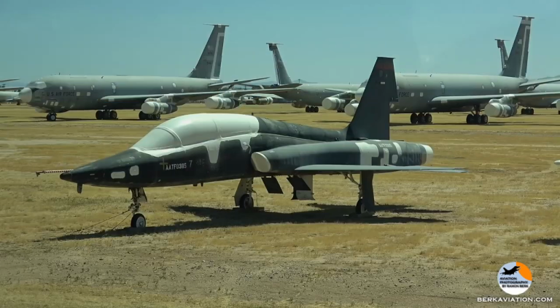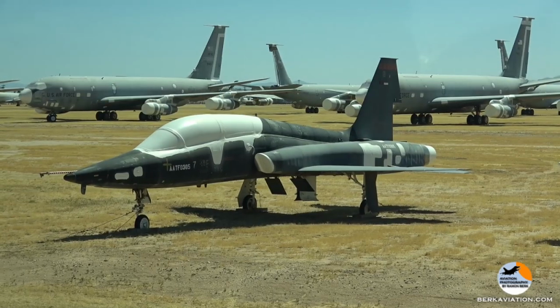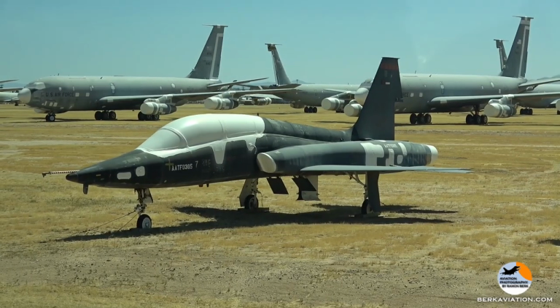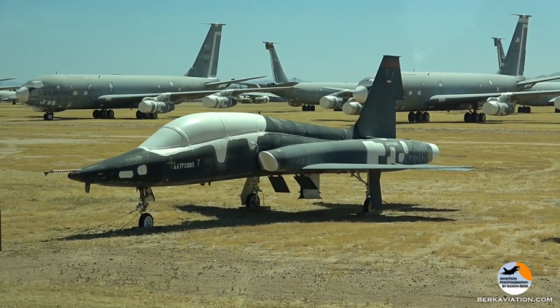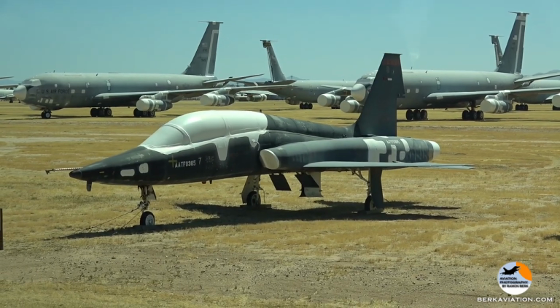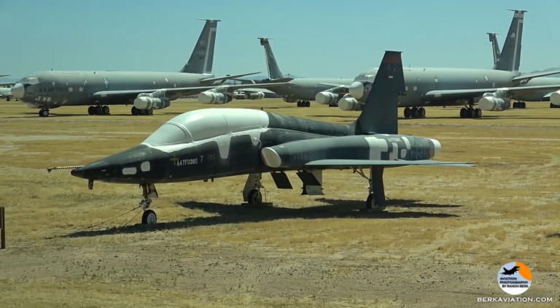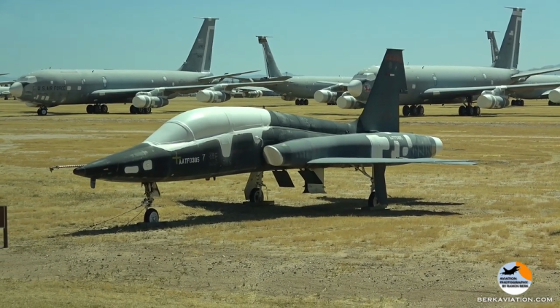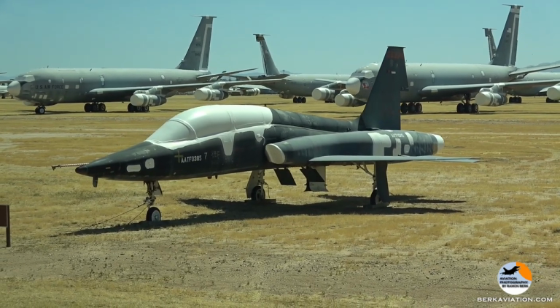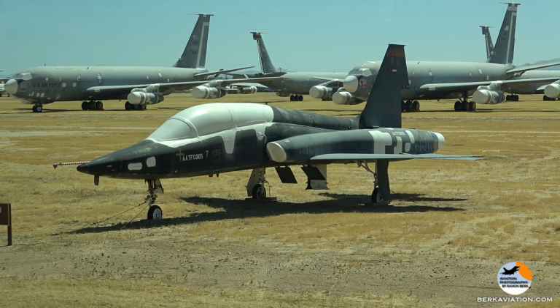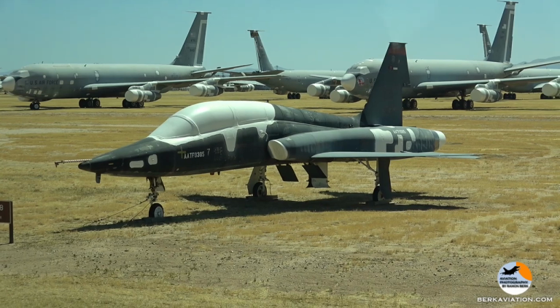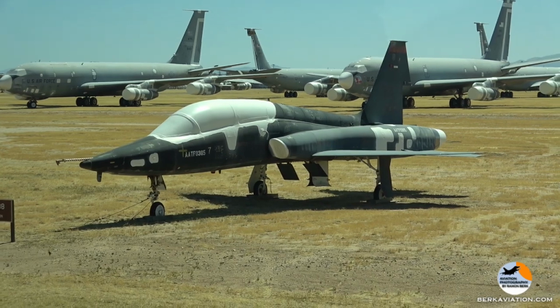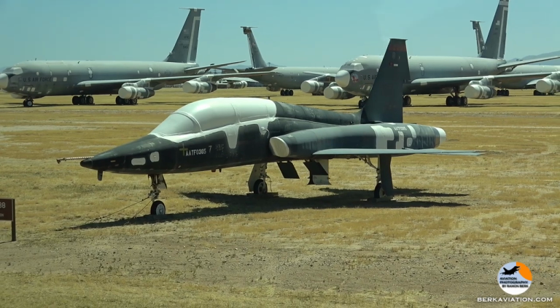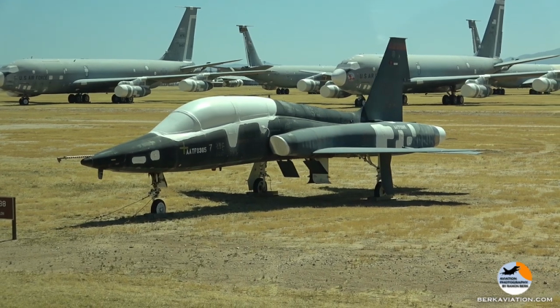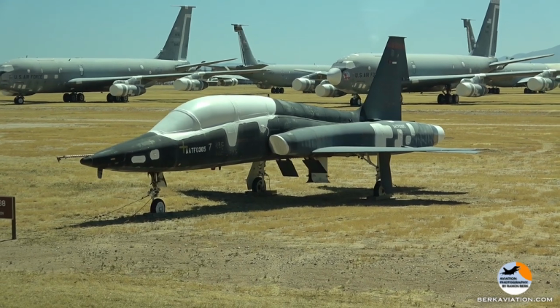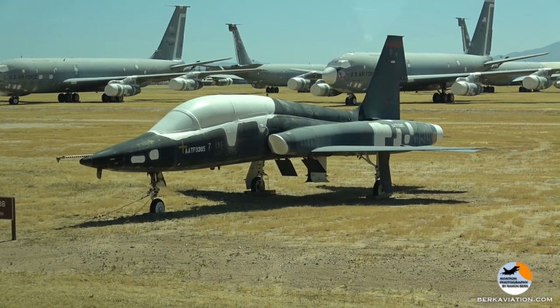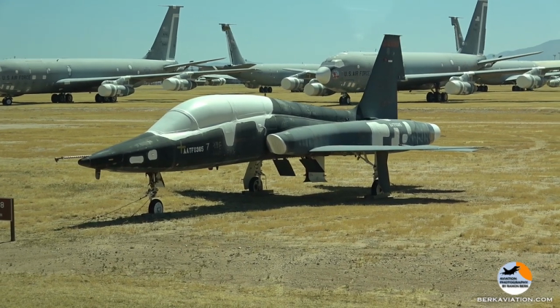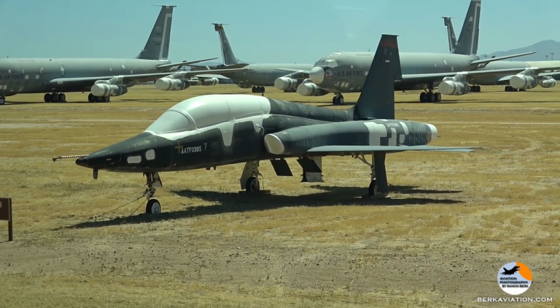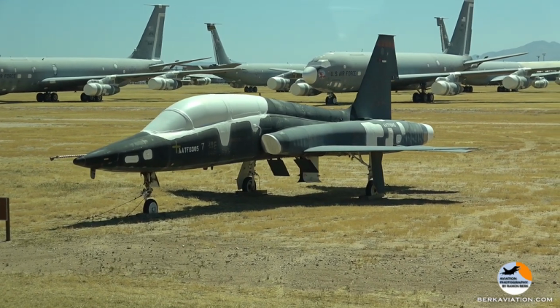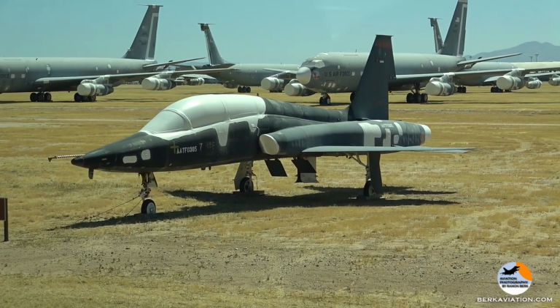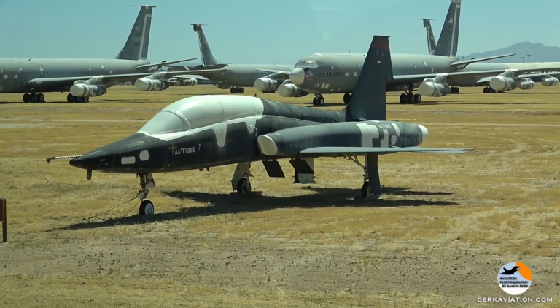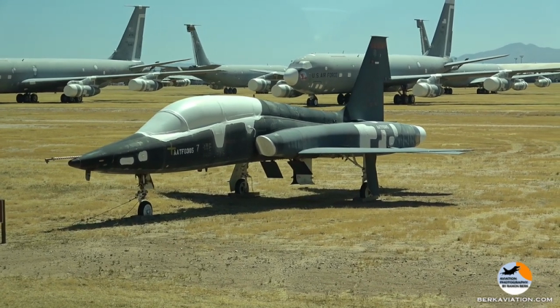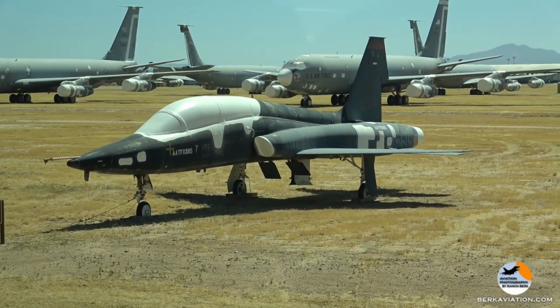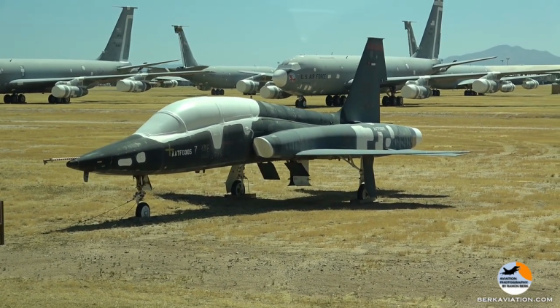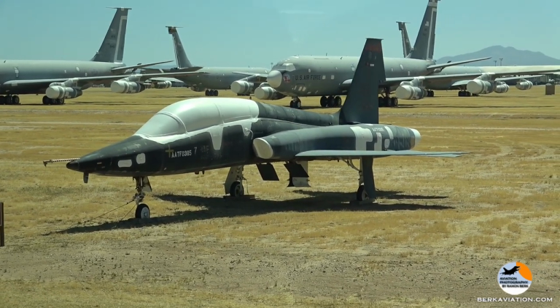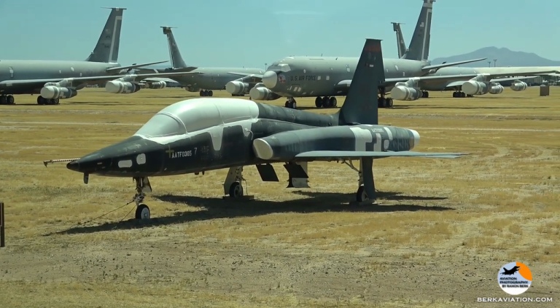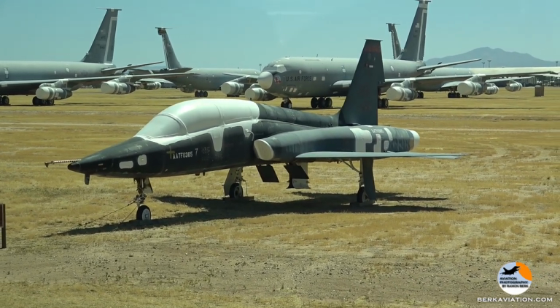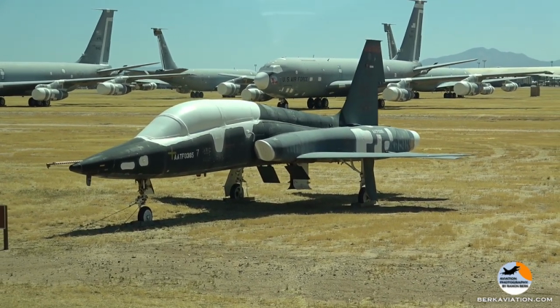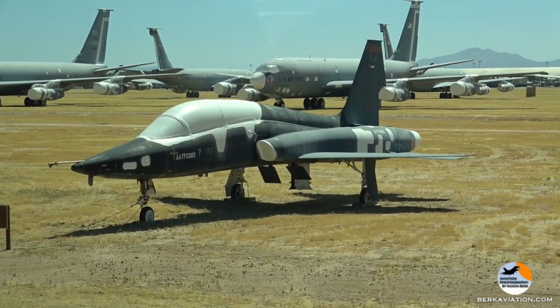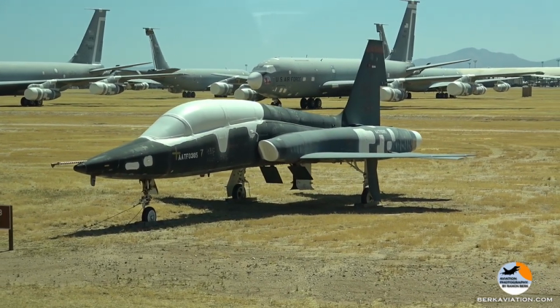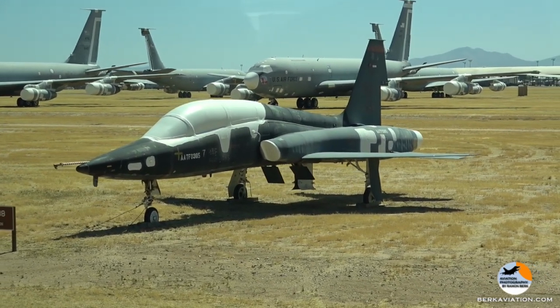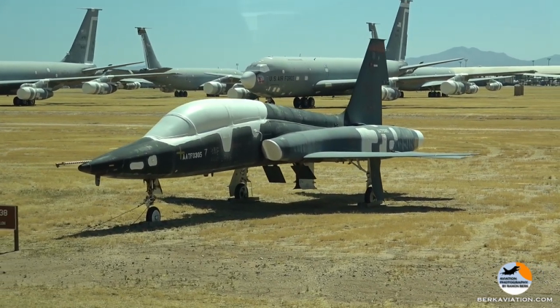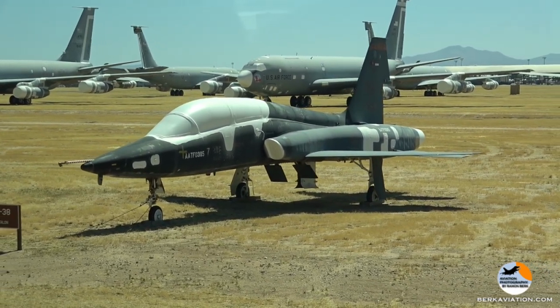Advanced jet trainers are still very much in use. They came out in the 60s and the Air Force is still using them today.